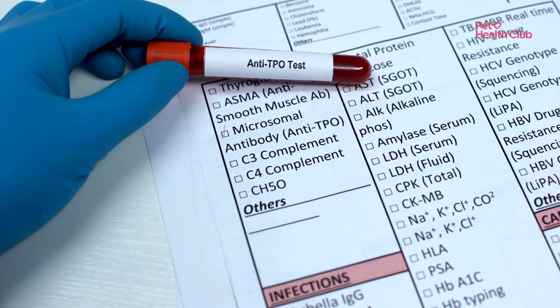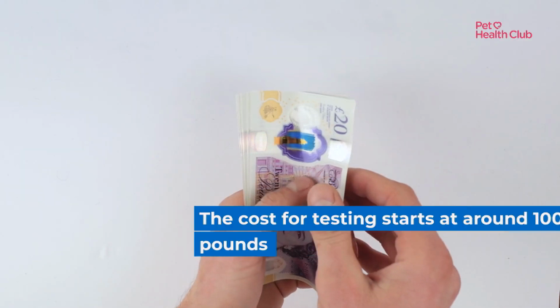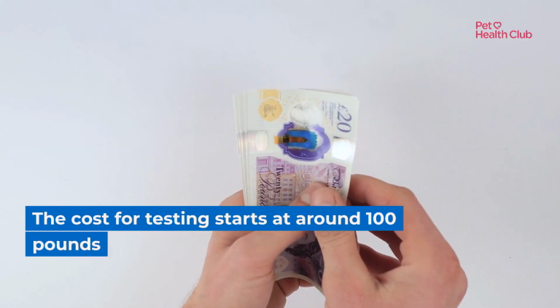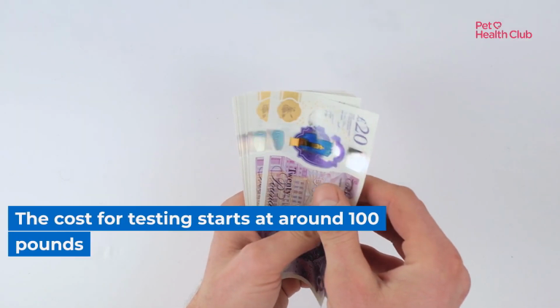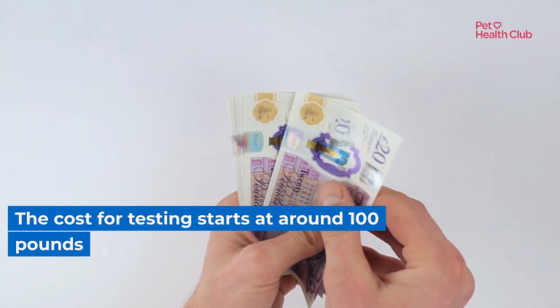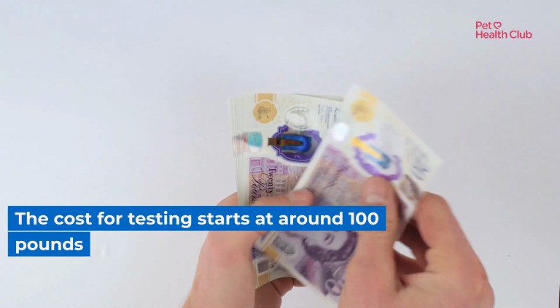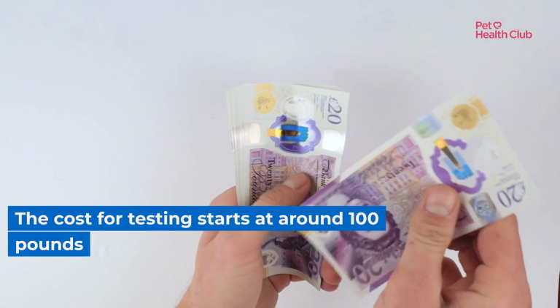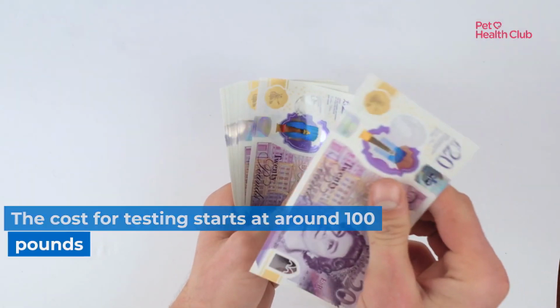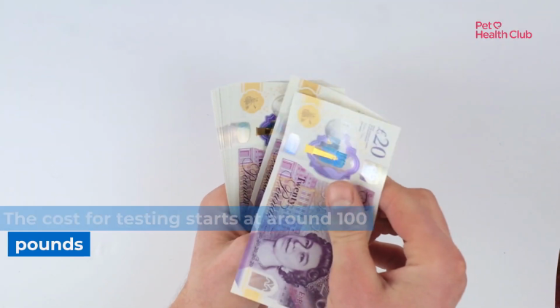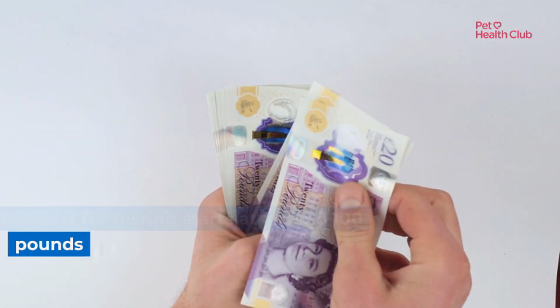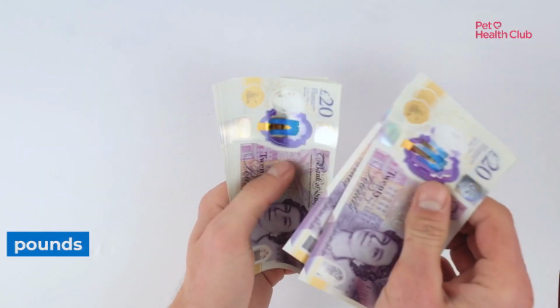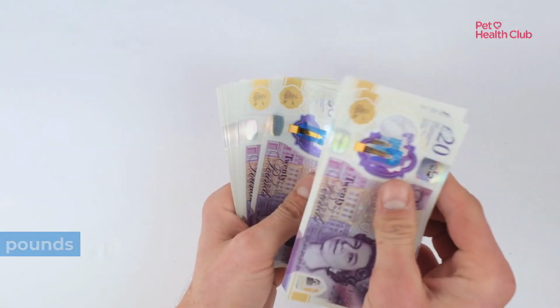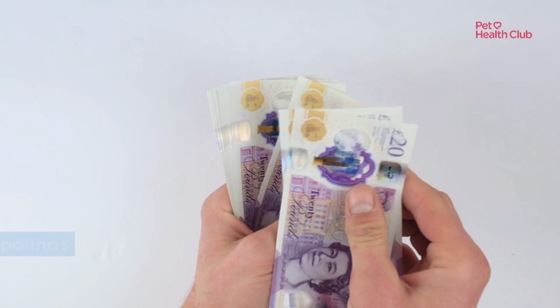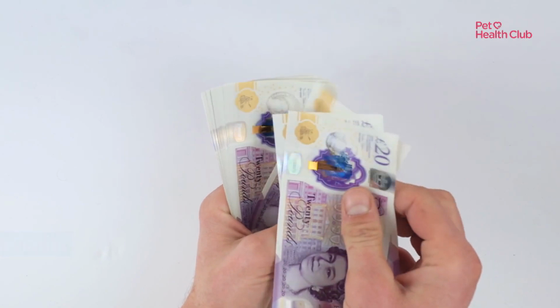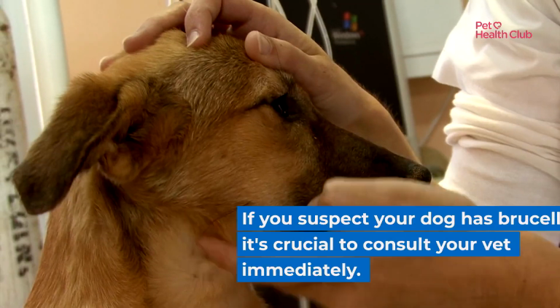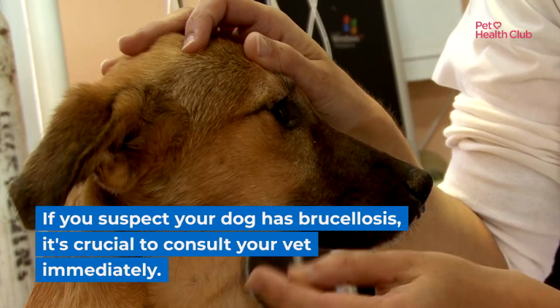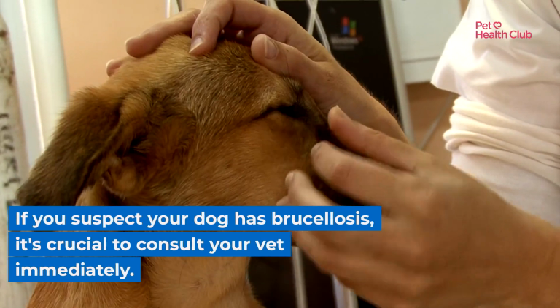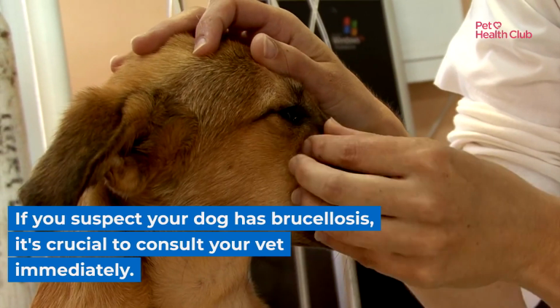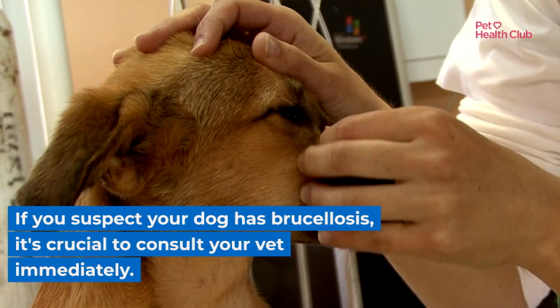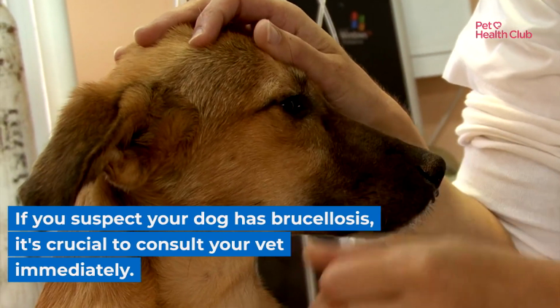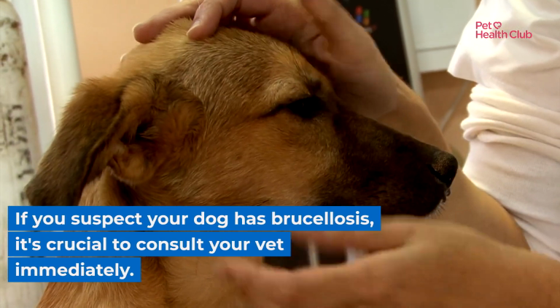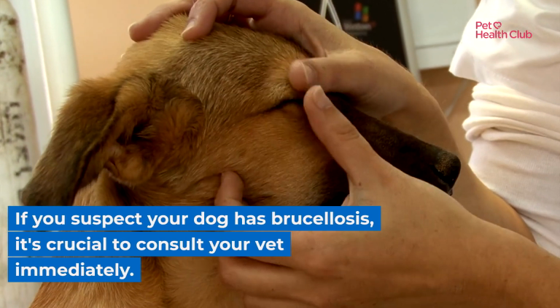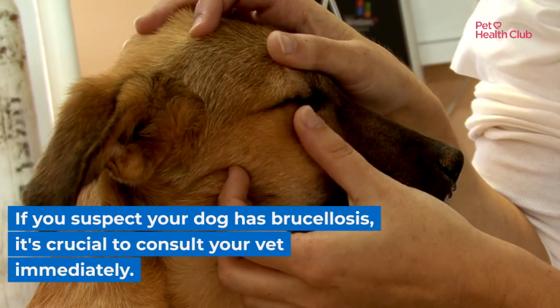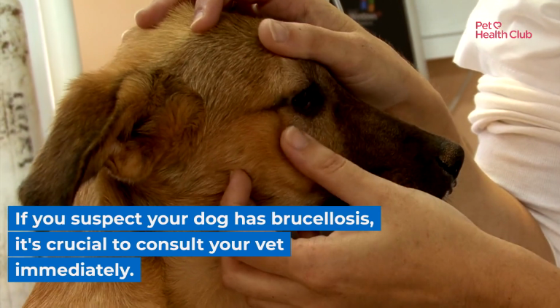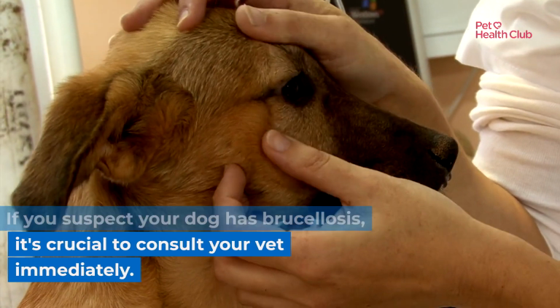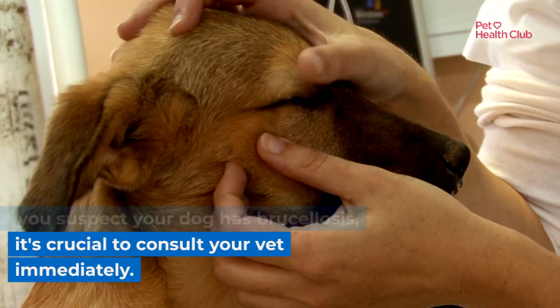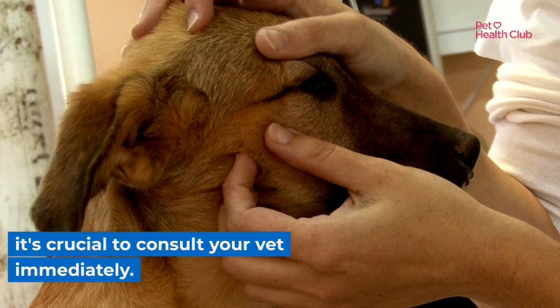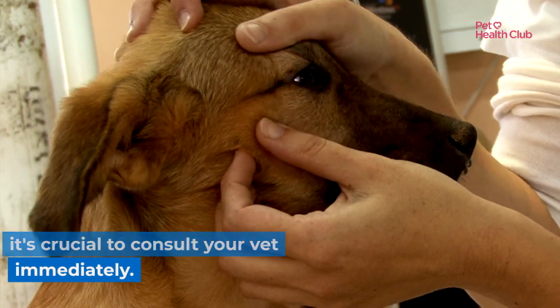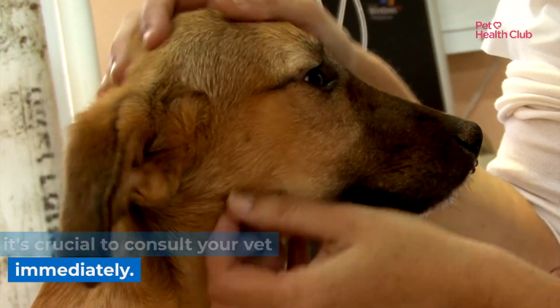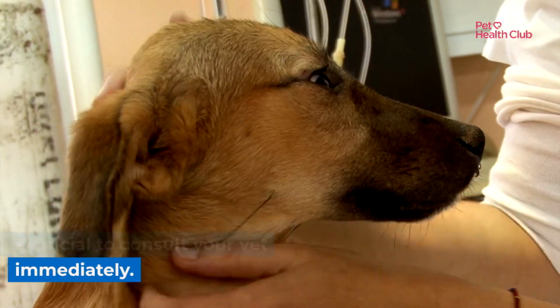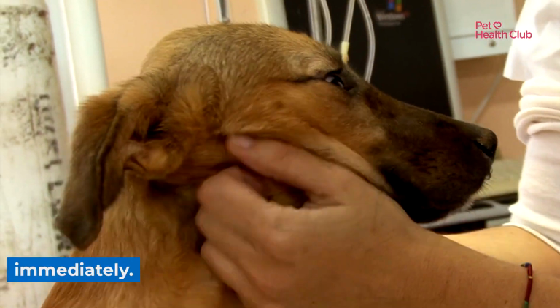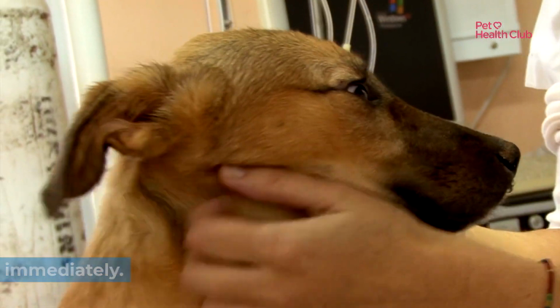The cost for testing starts at around £100. If you suspect your dog has brucellosis, it's crucial to consult your vet immediately.